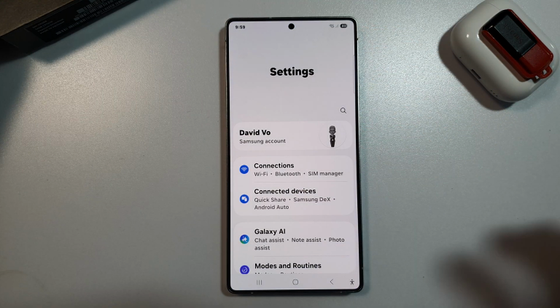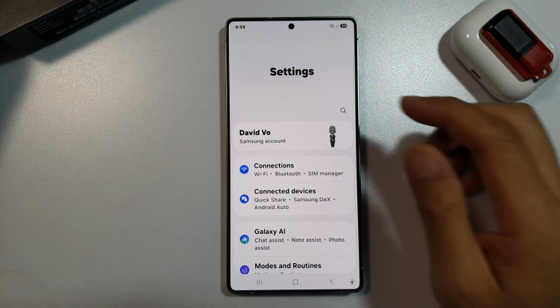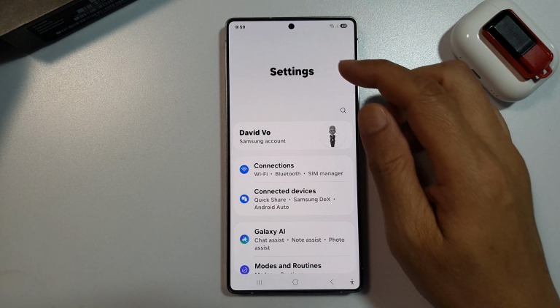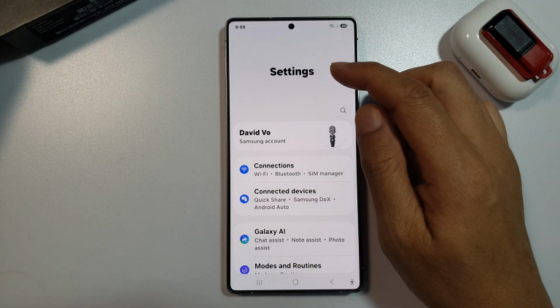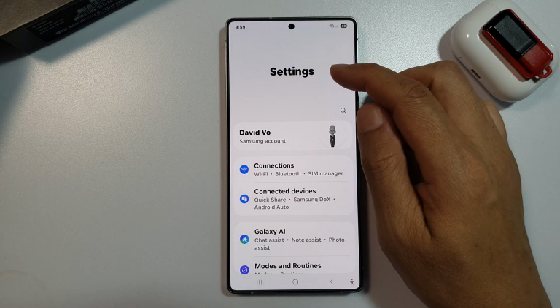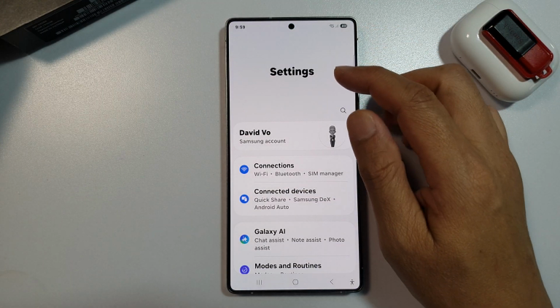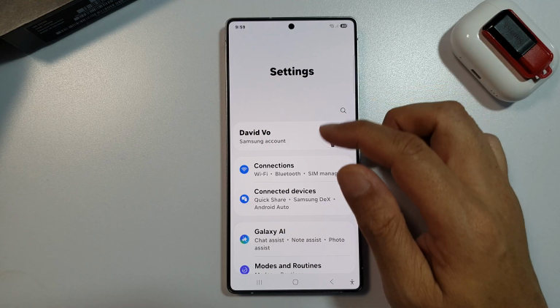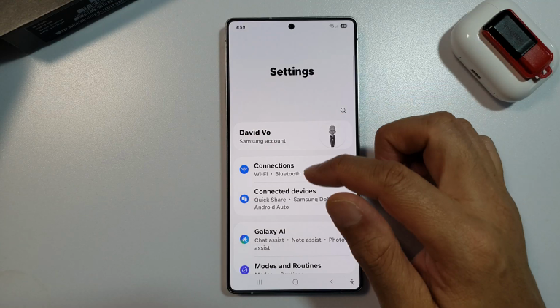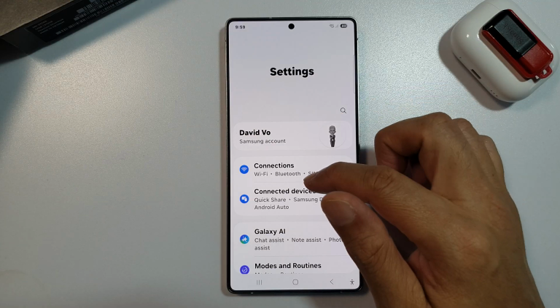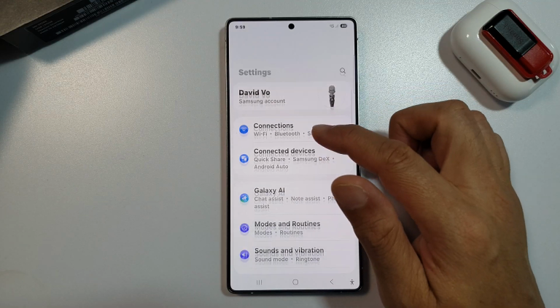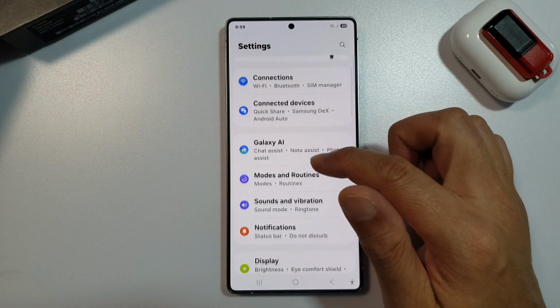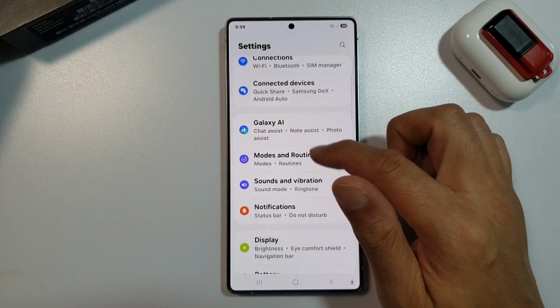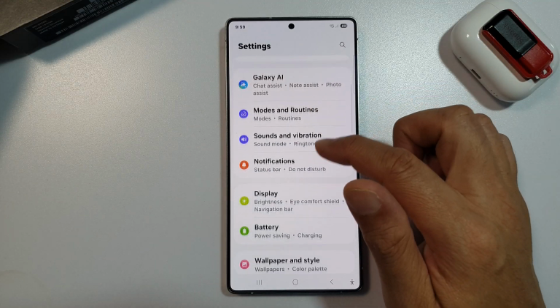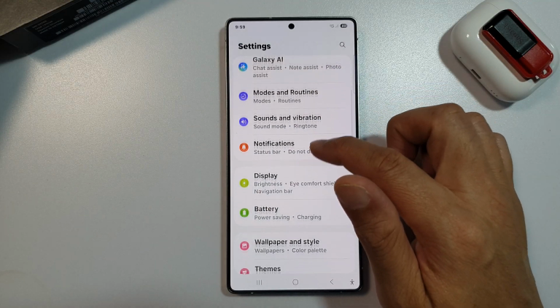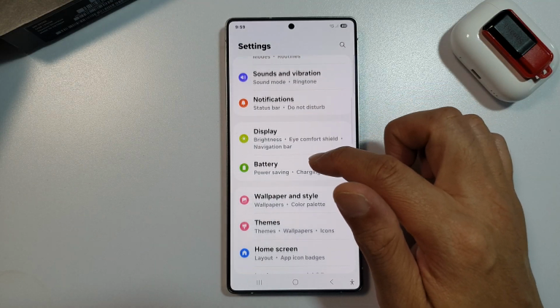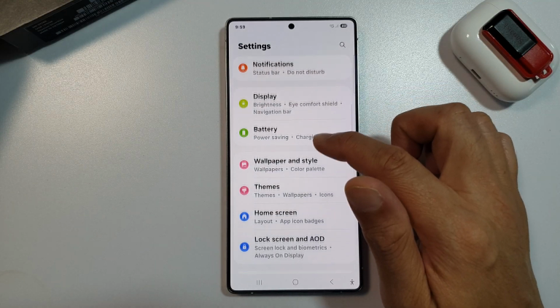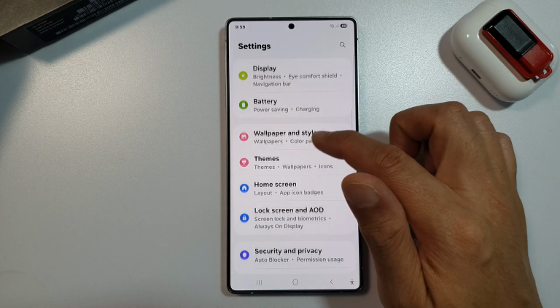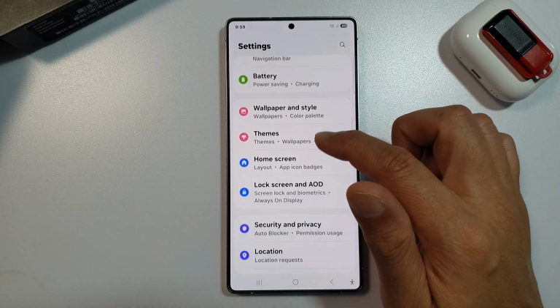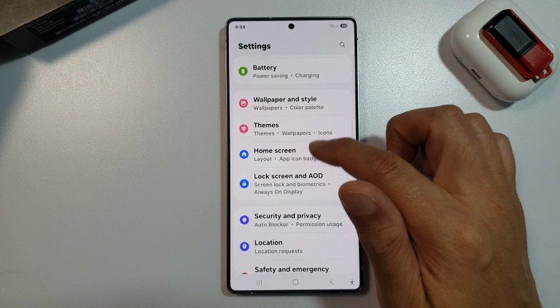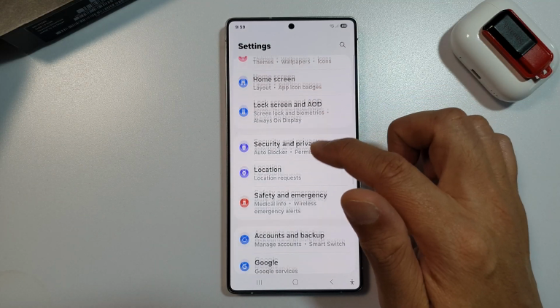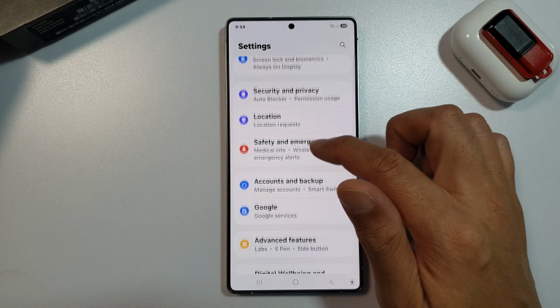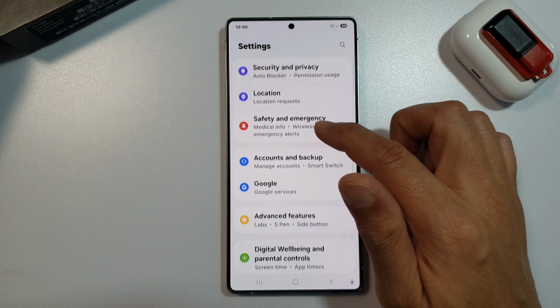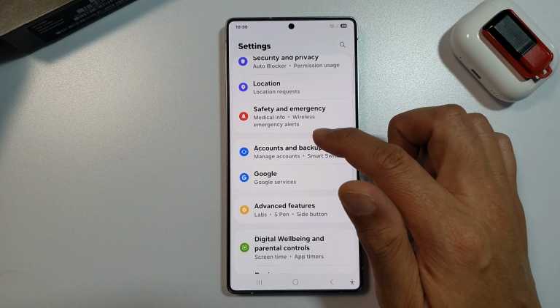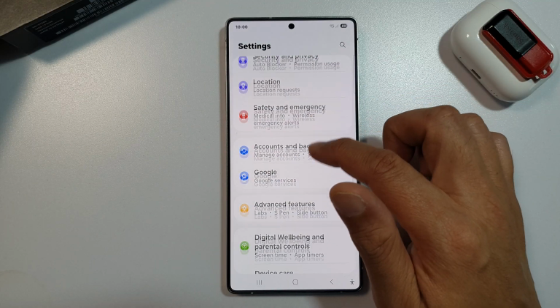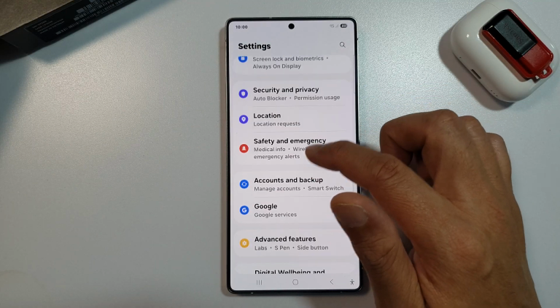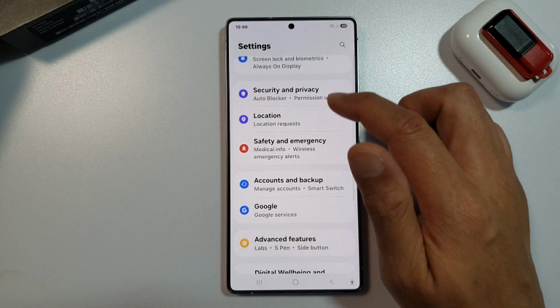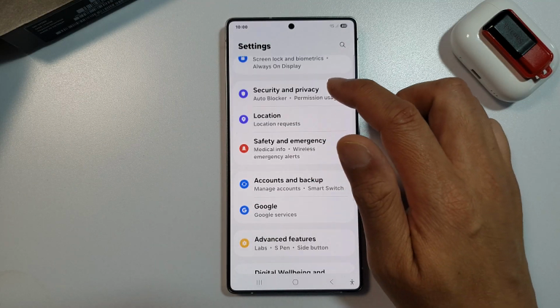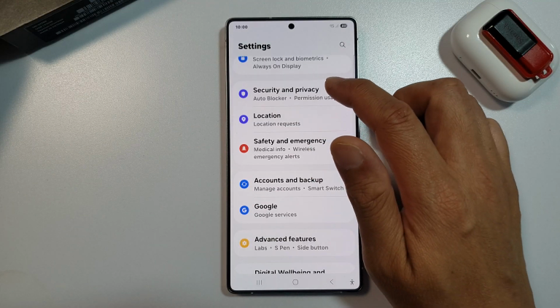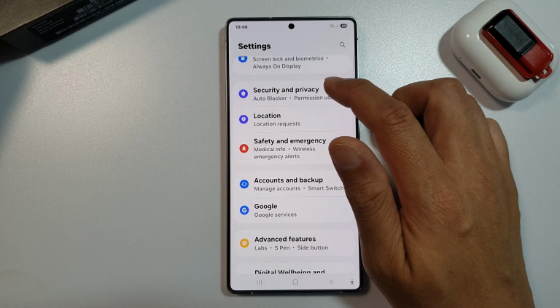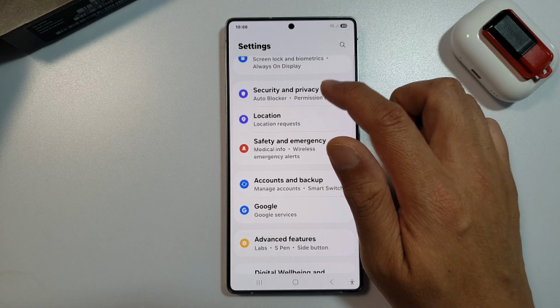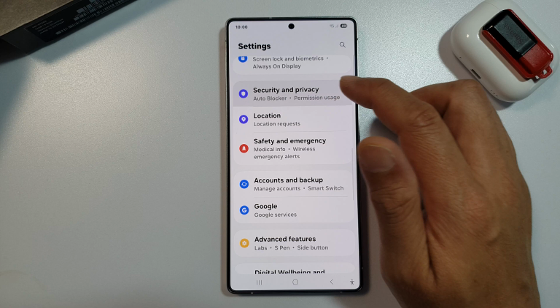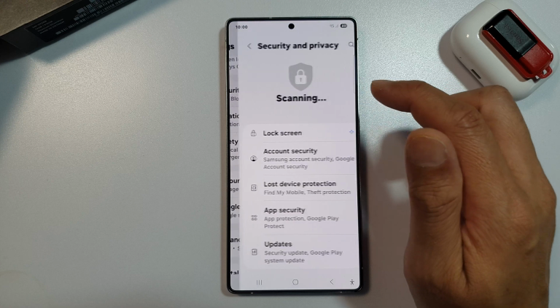Once you are in settings, scroll down, and then tap on Security and Privacy.